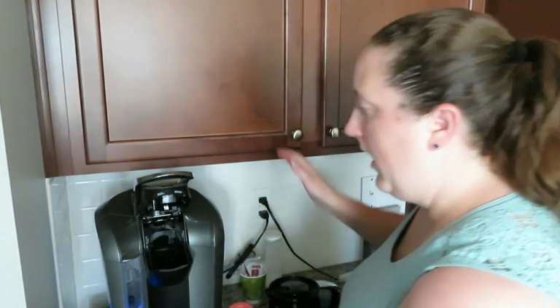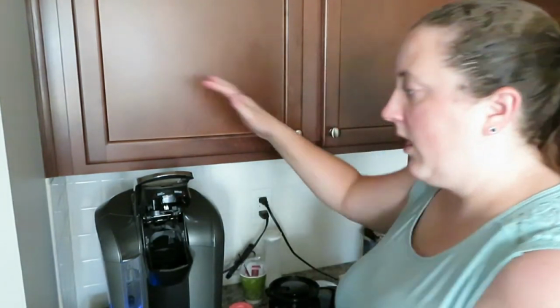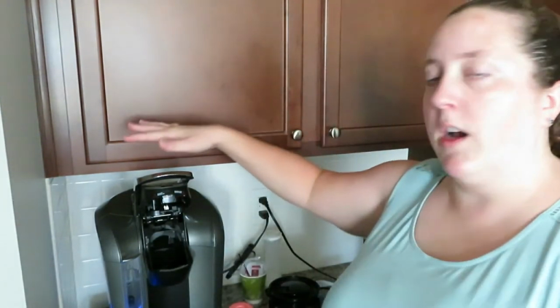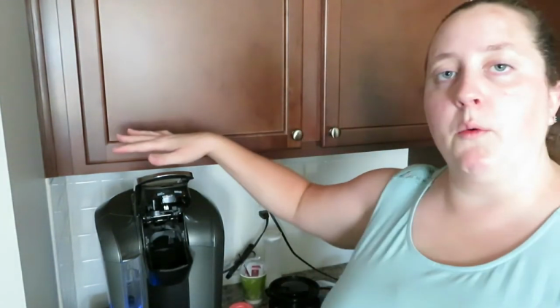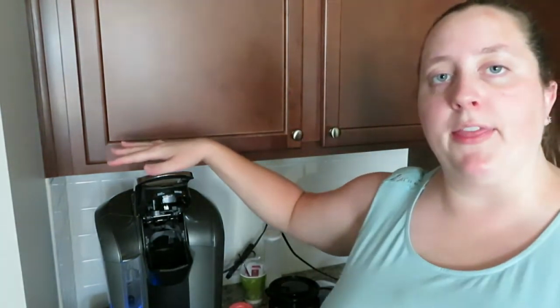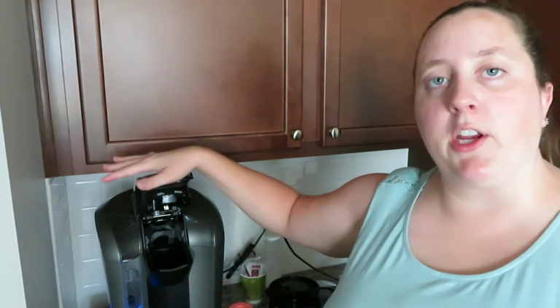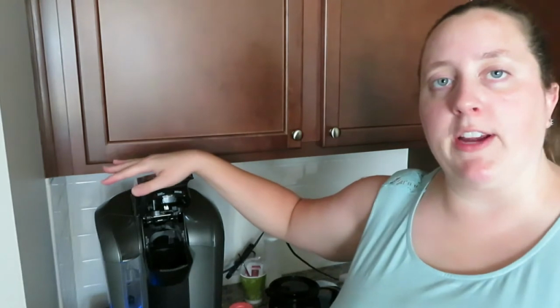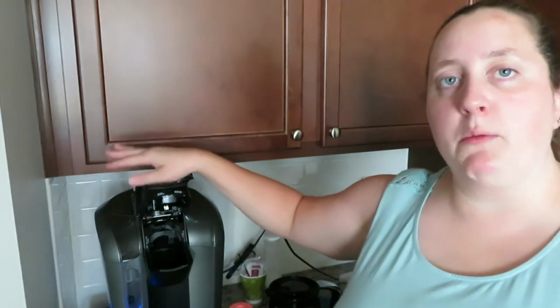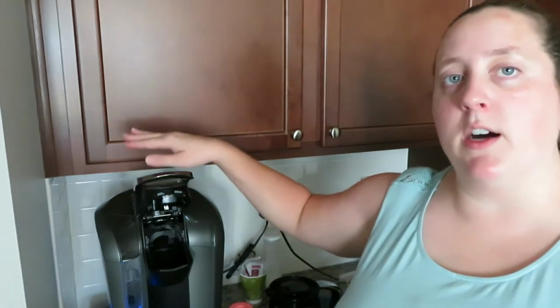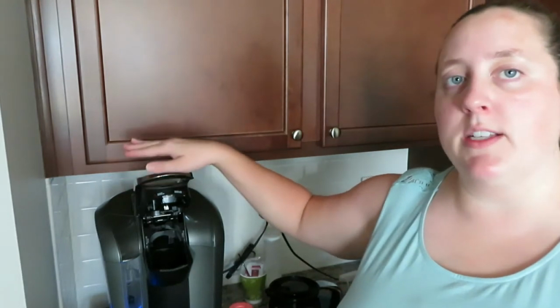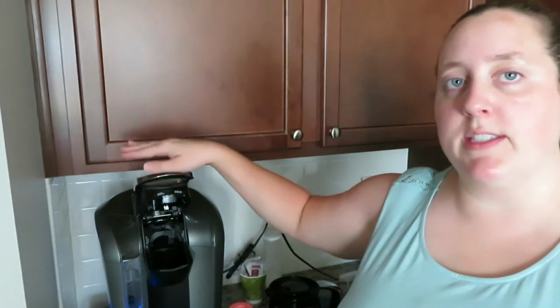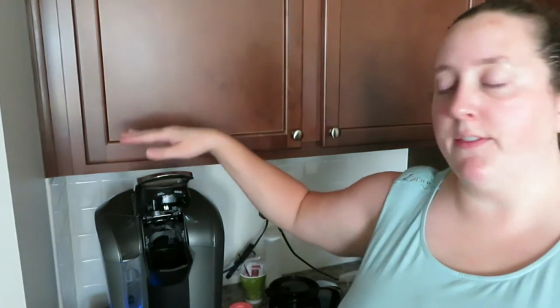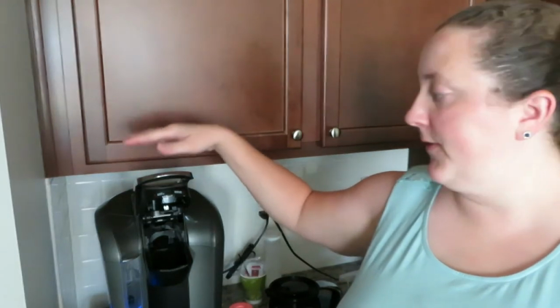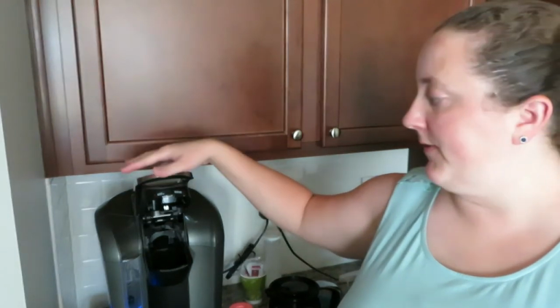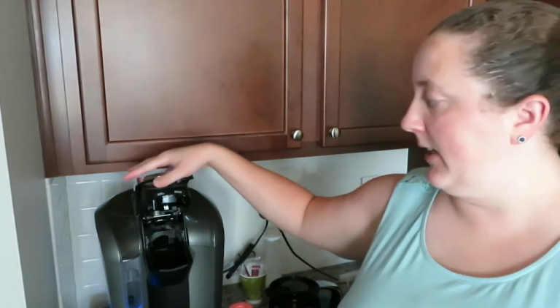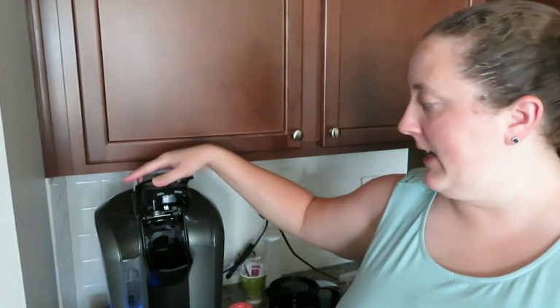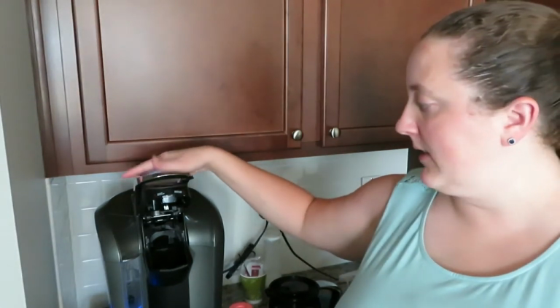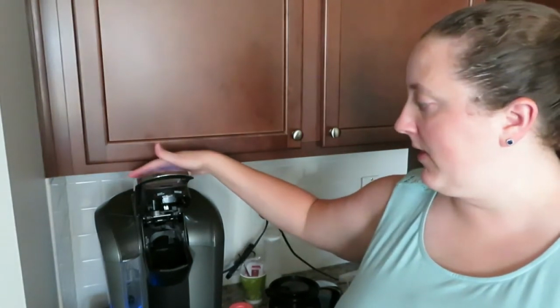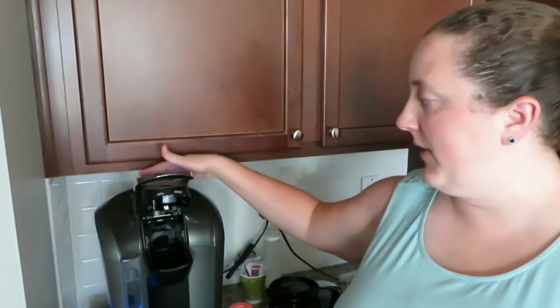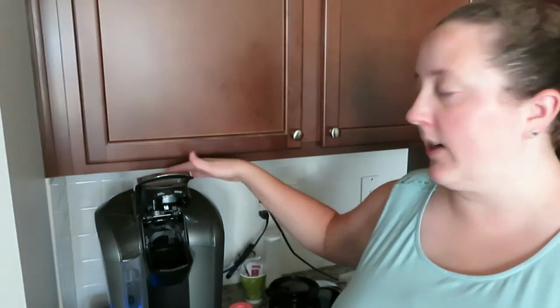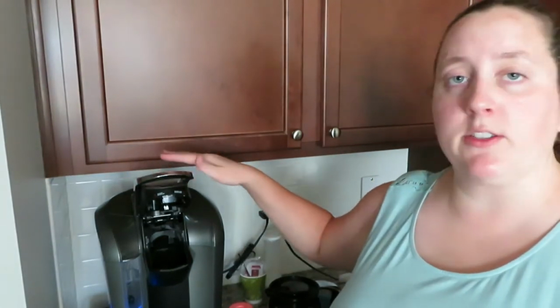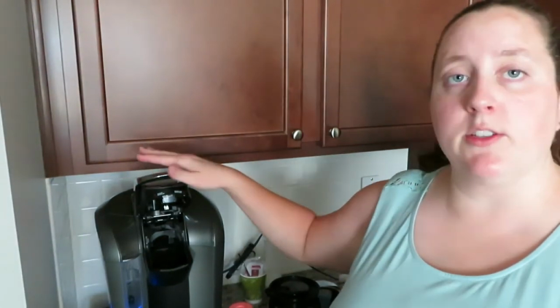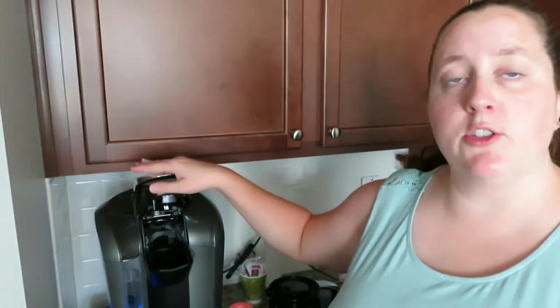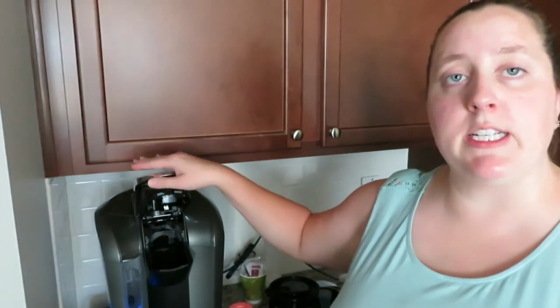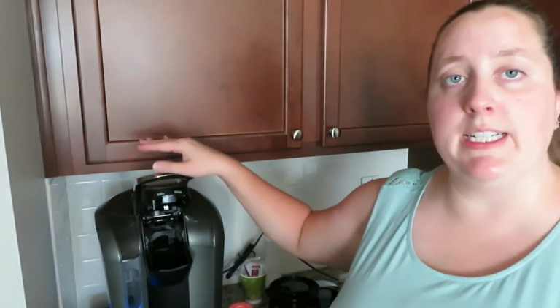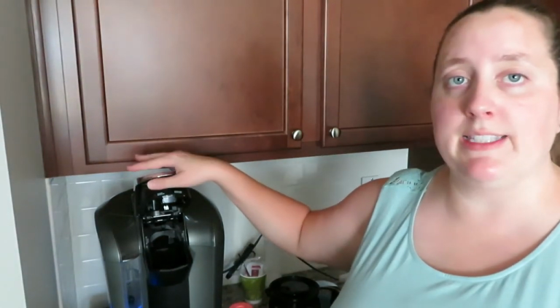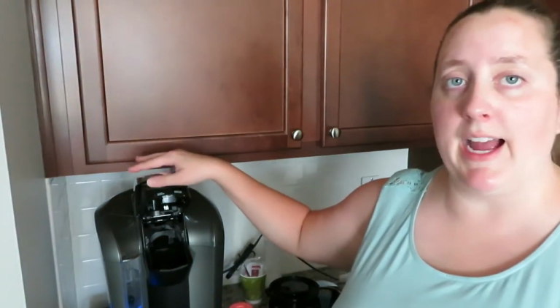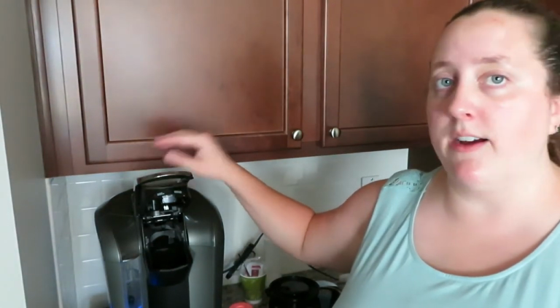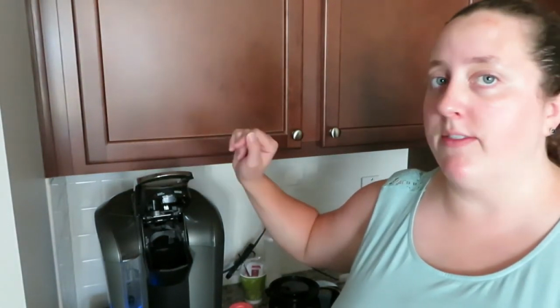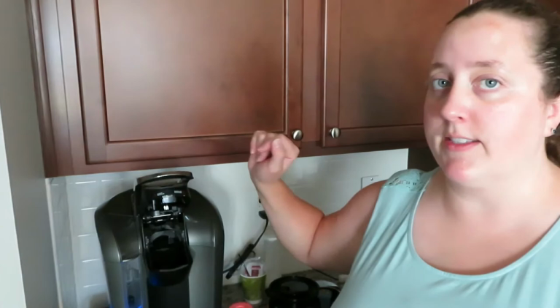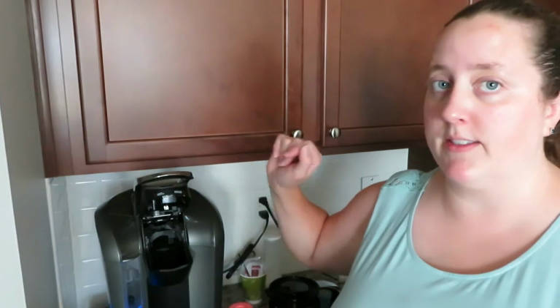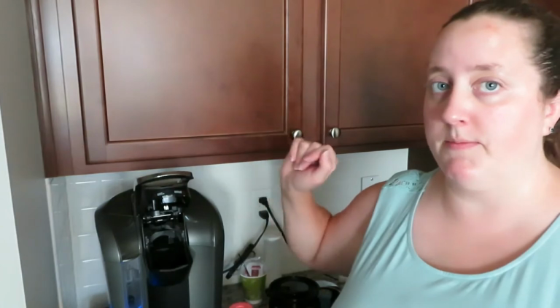Now I'm going to let this sit for 15 minutes. Along with that, the Keurig will also sit for 15 minutes with the vinegar solution inside of the system.